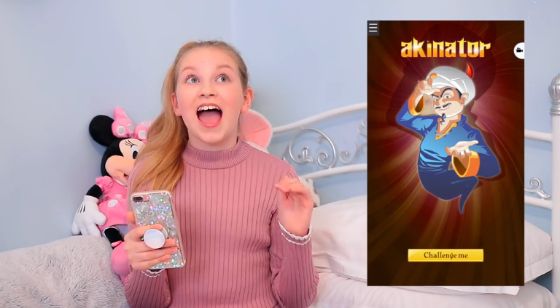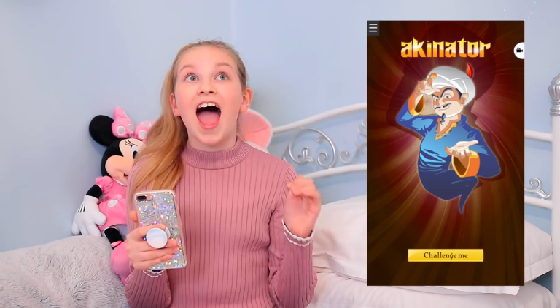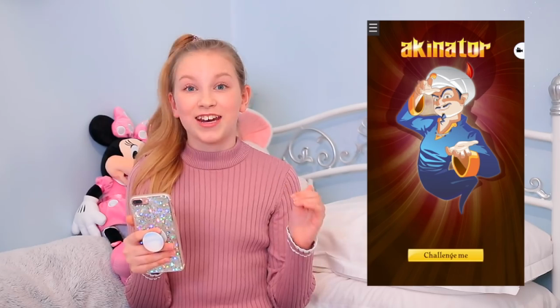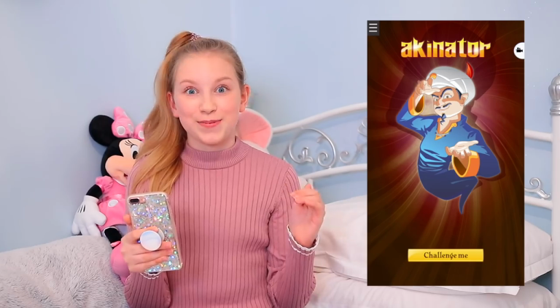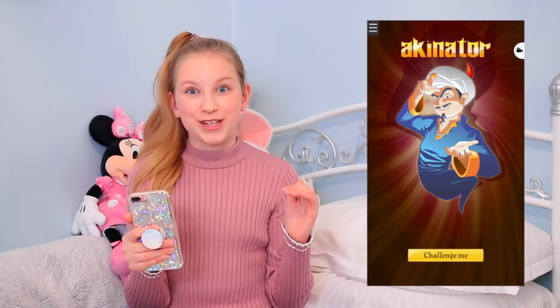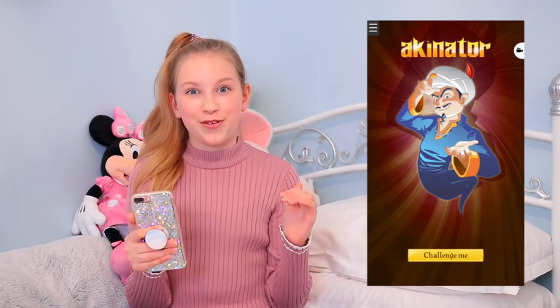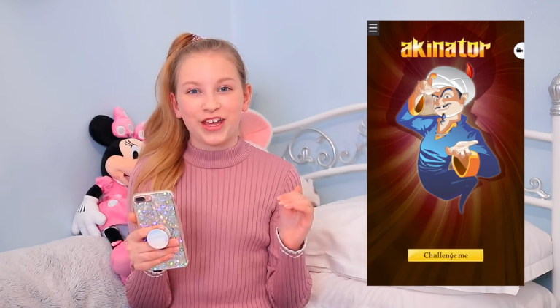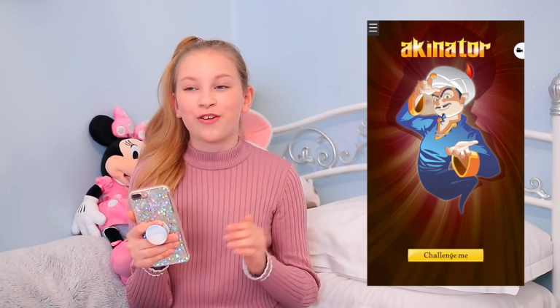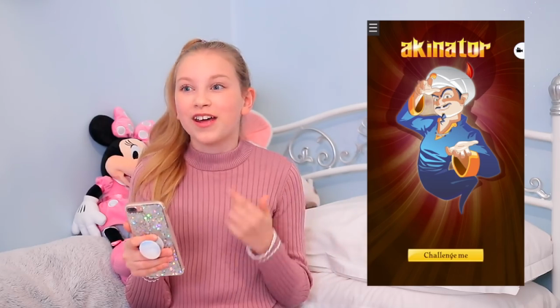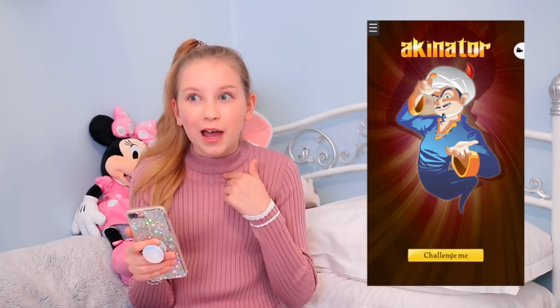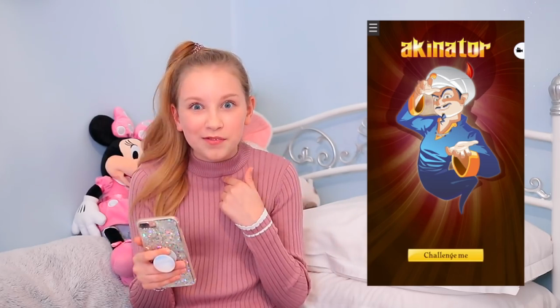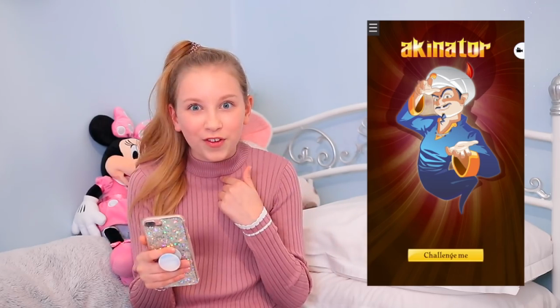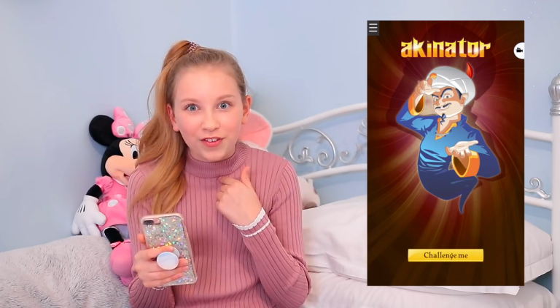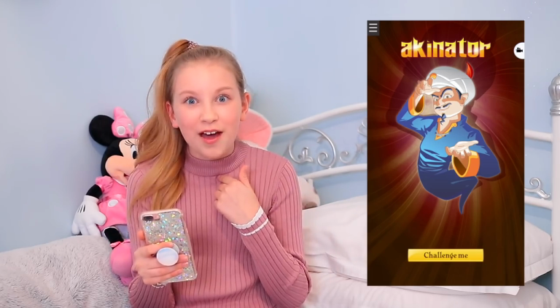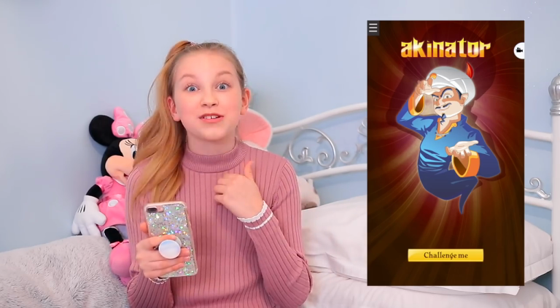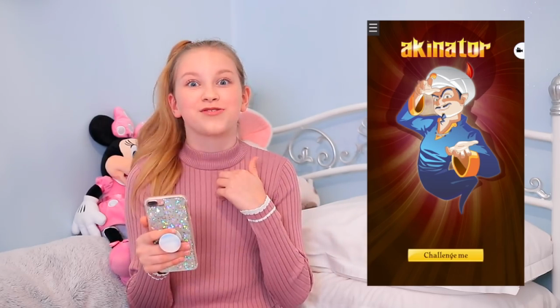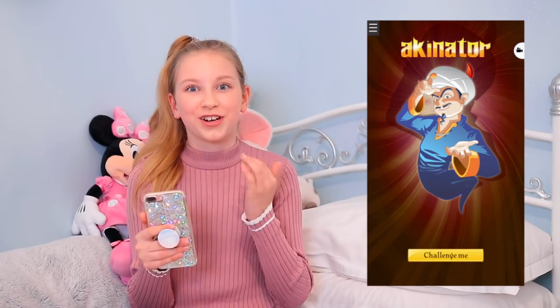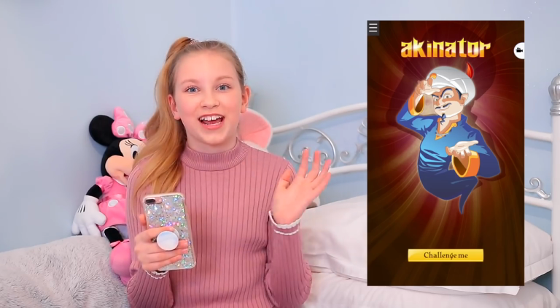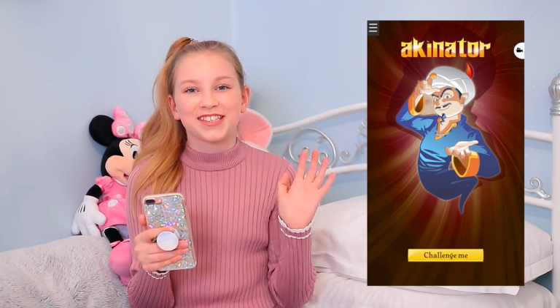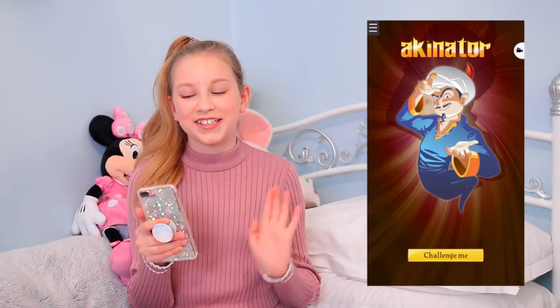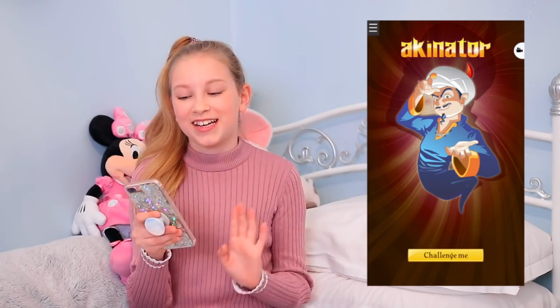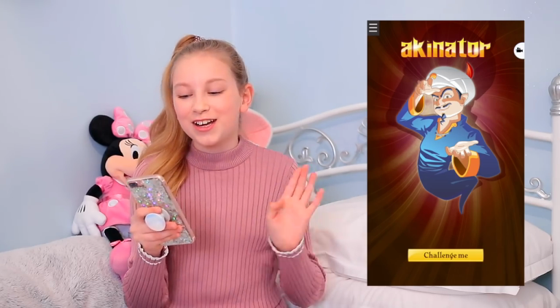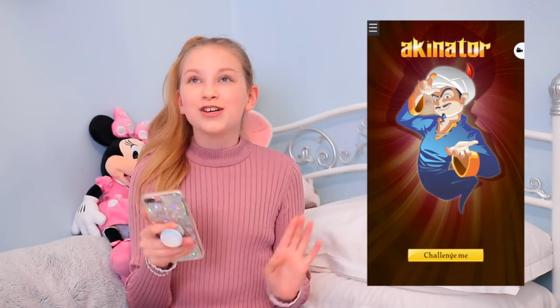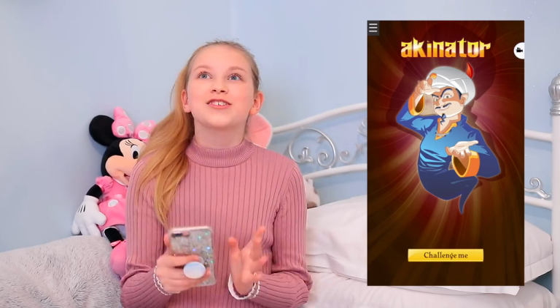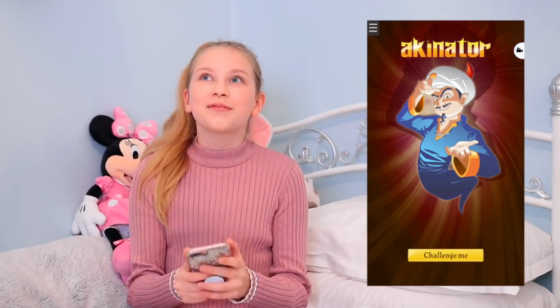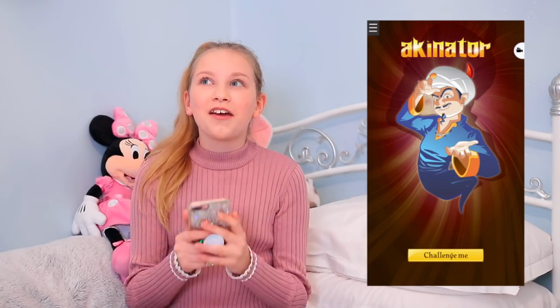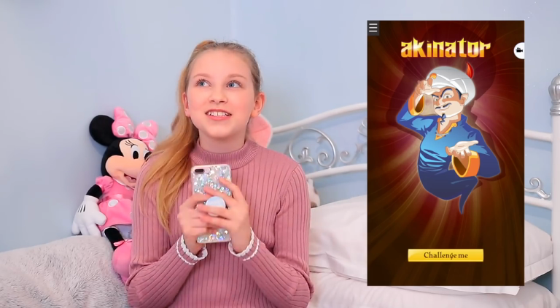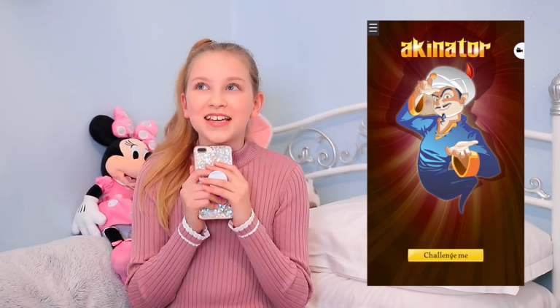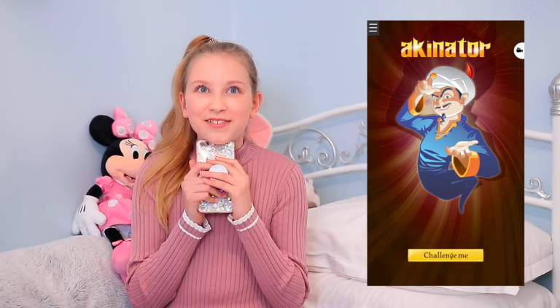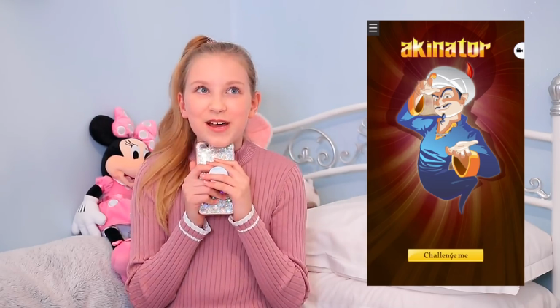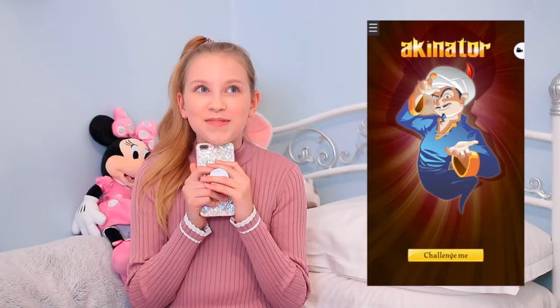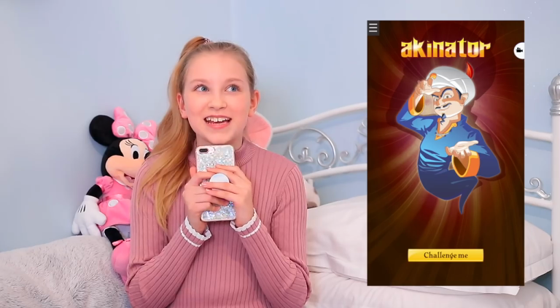Then I have Akinator, which is basically a 20 questions game and it can literally guess anybody you think of. And I'm even on there, which is really exciting! So I'm going to think of somebody to try it.